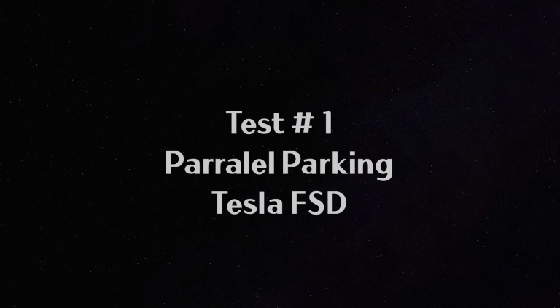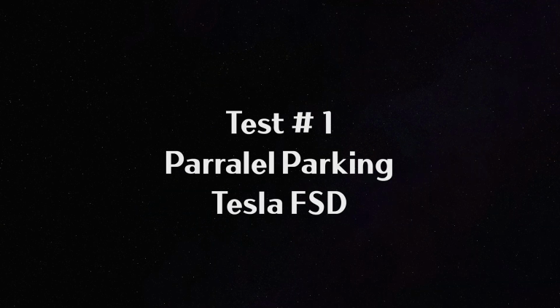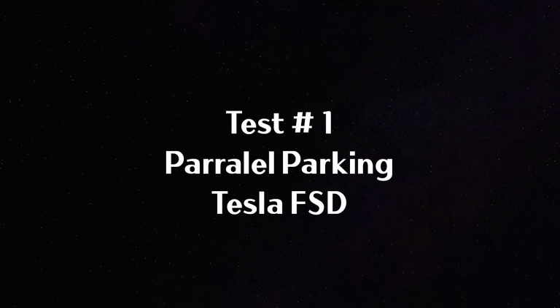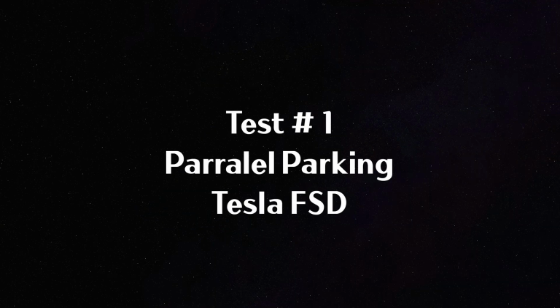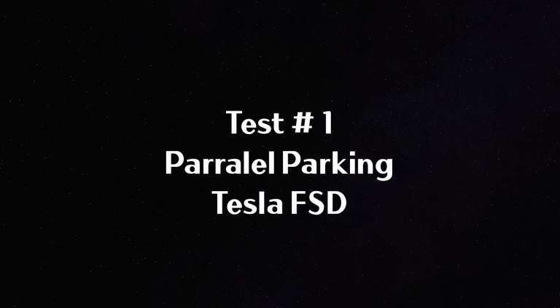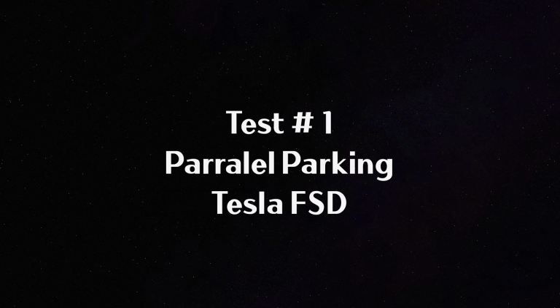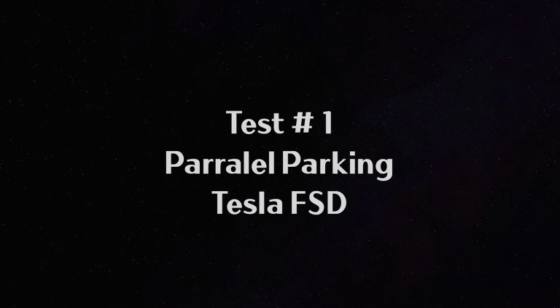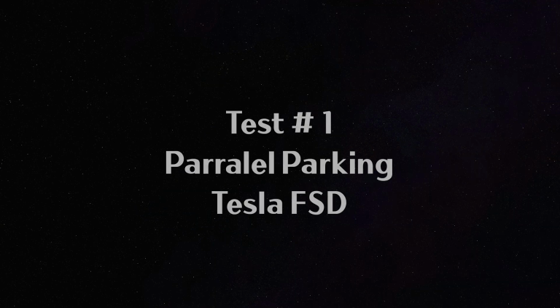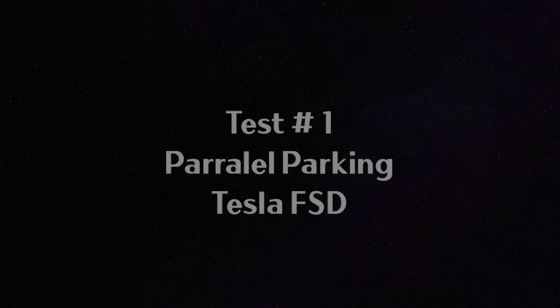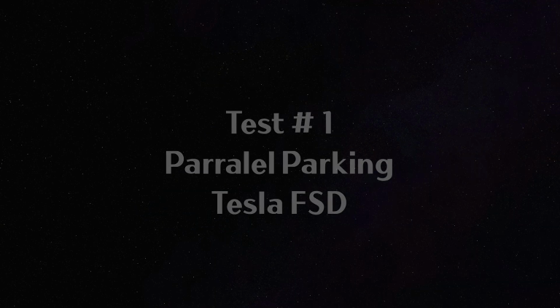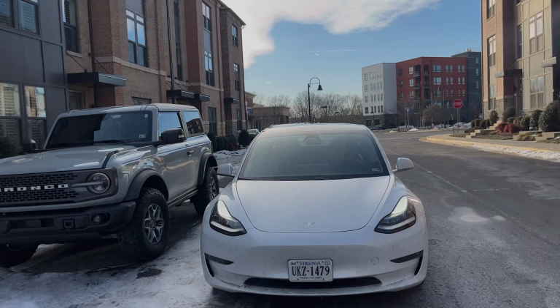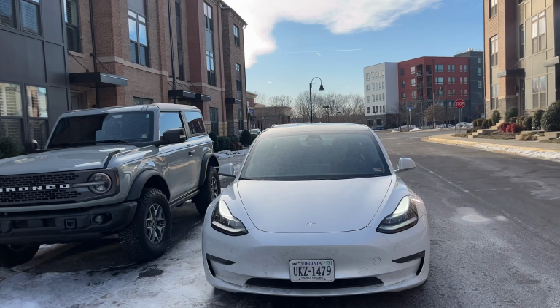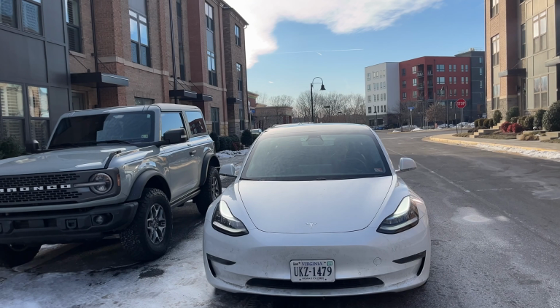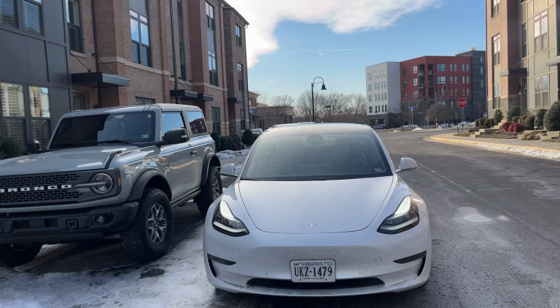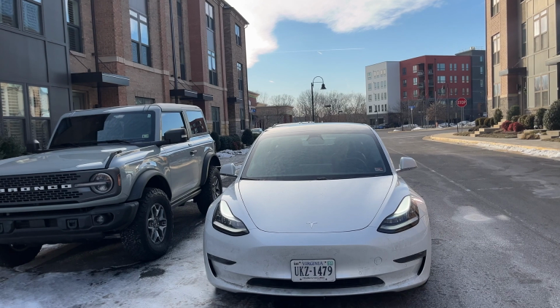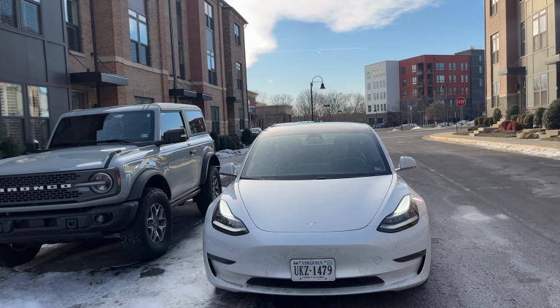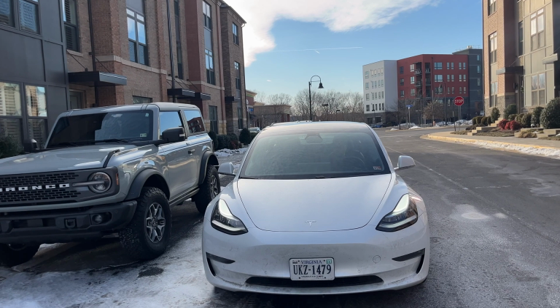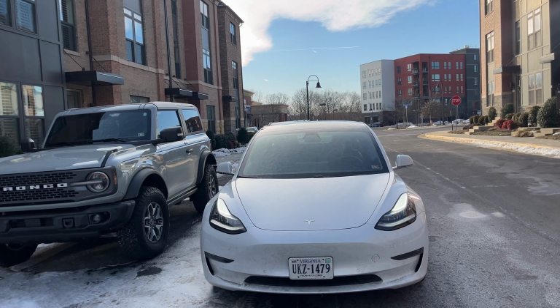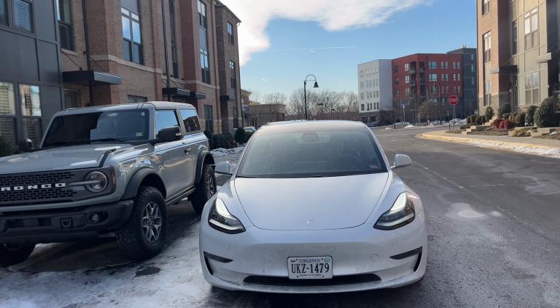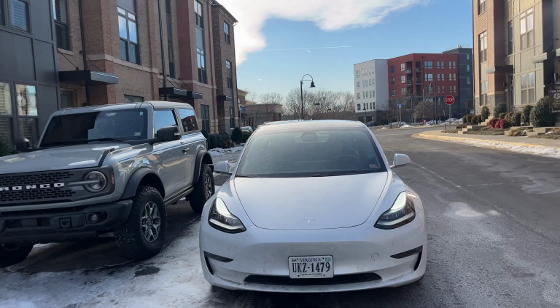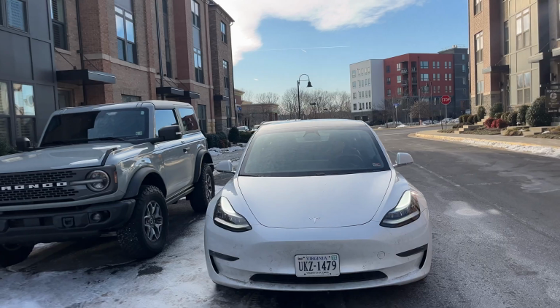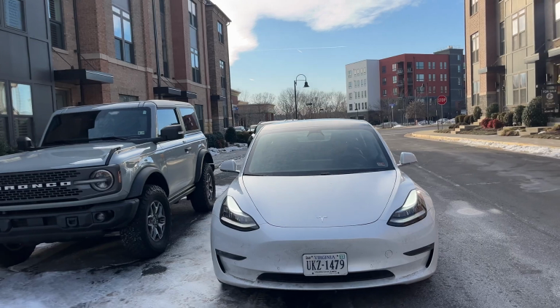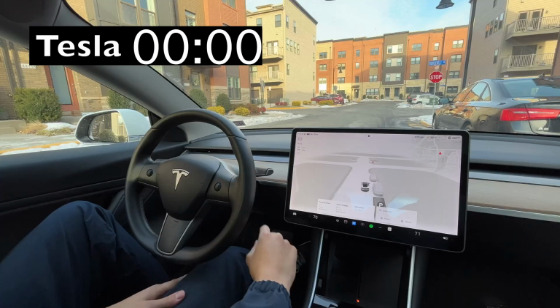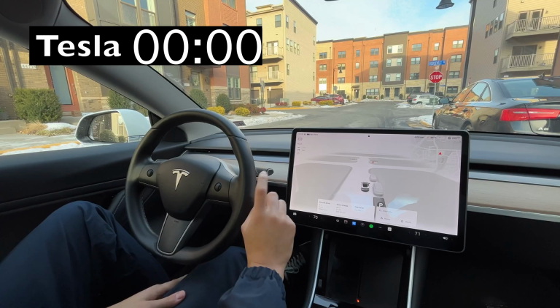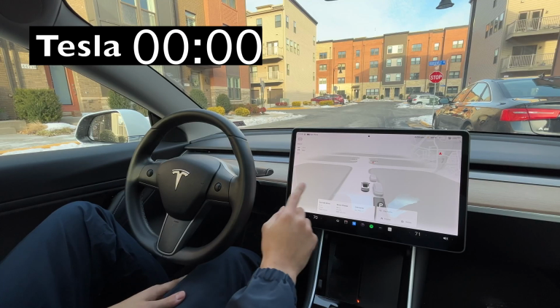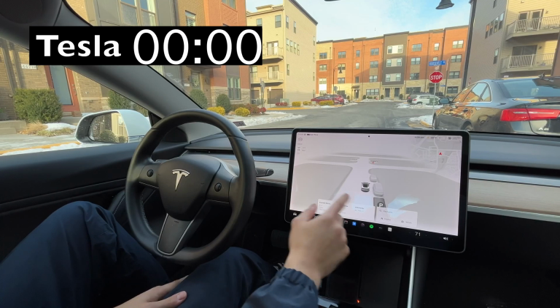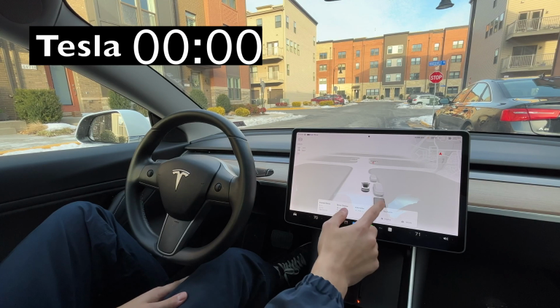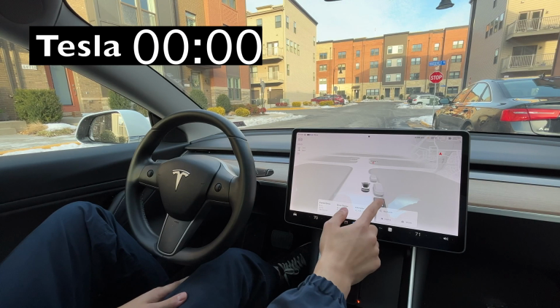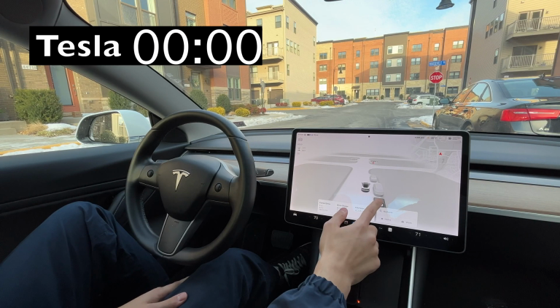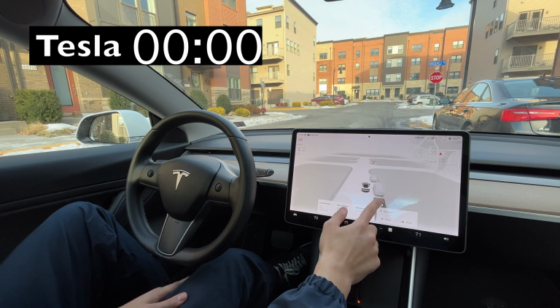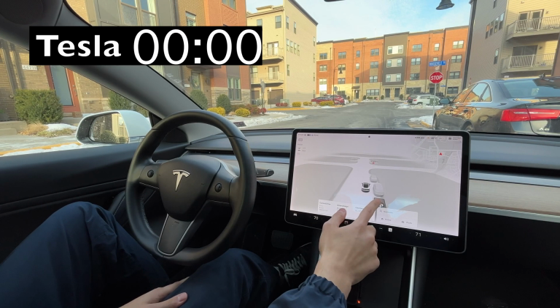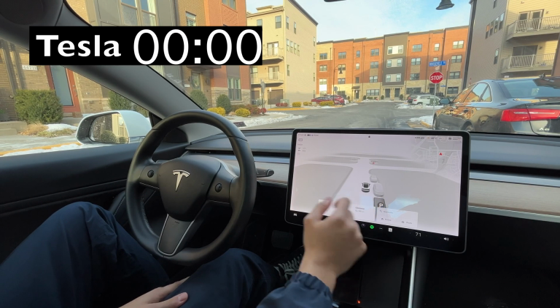First, we're going to go with an easy parallel parking behind the car, starting with Tesla.